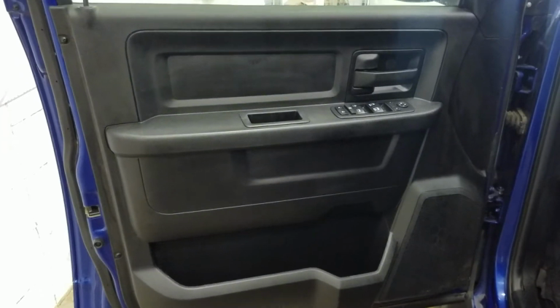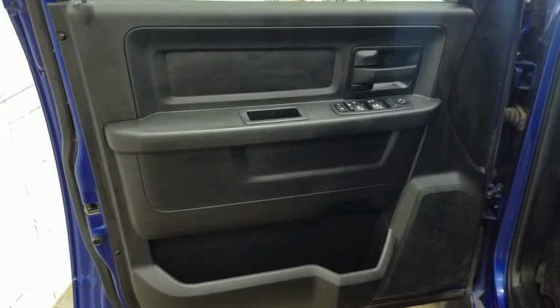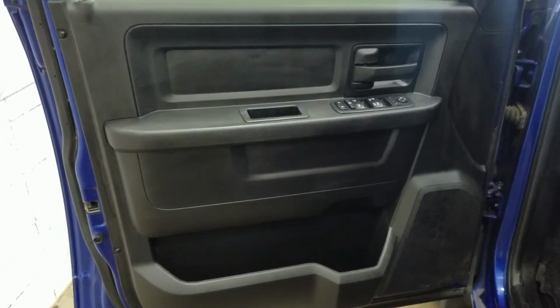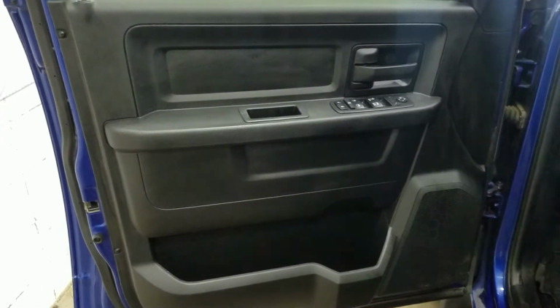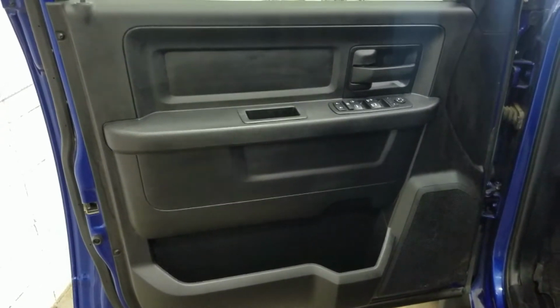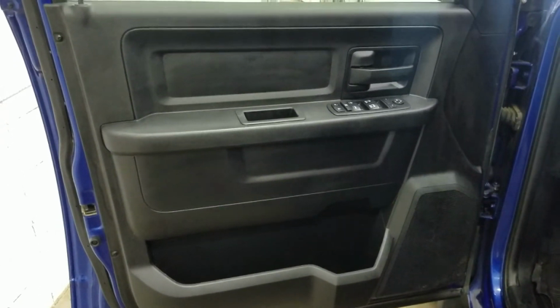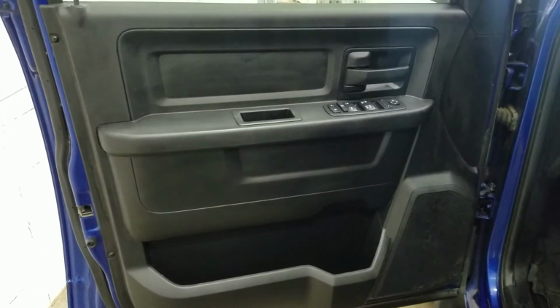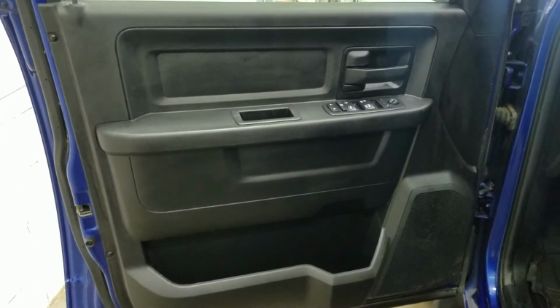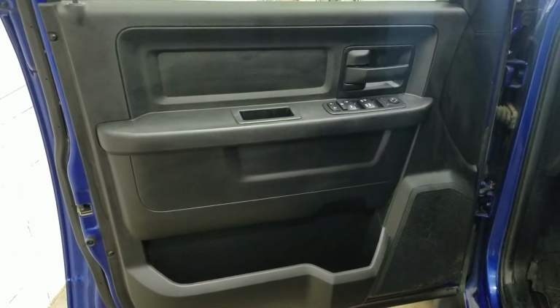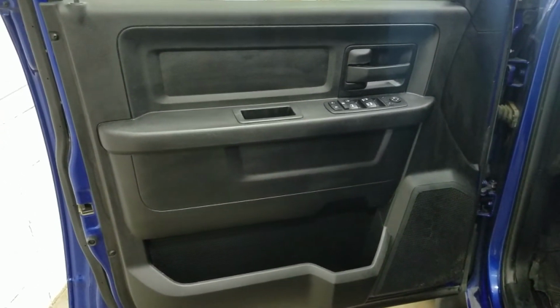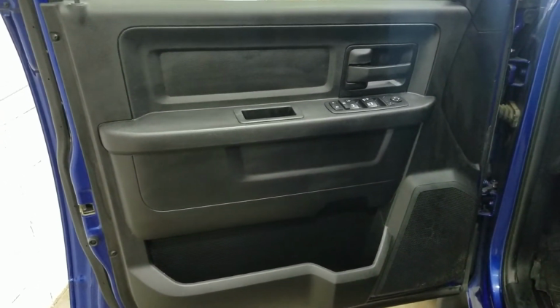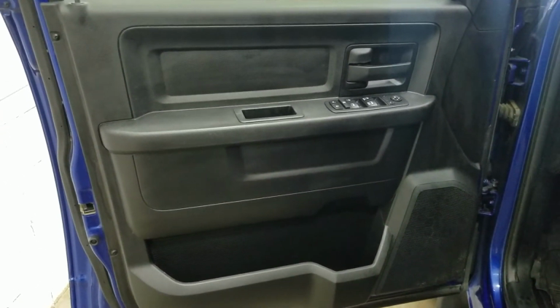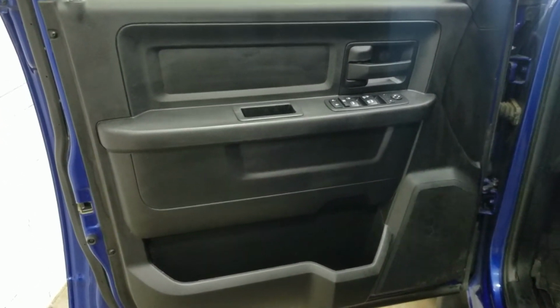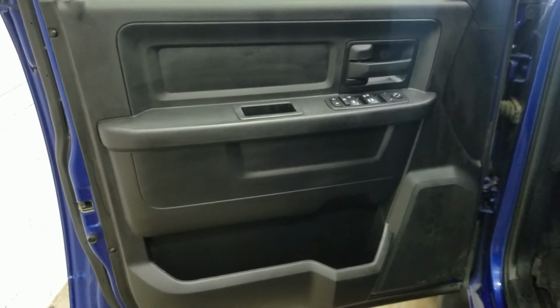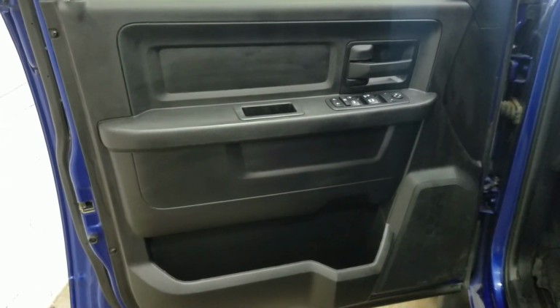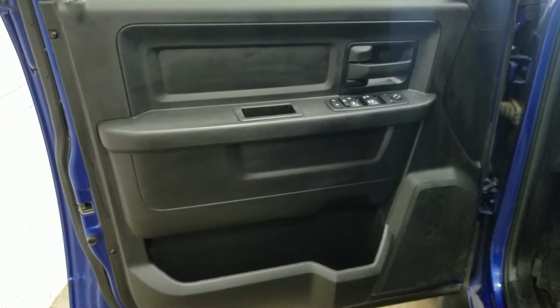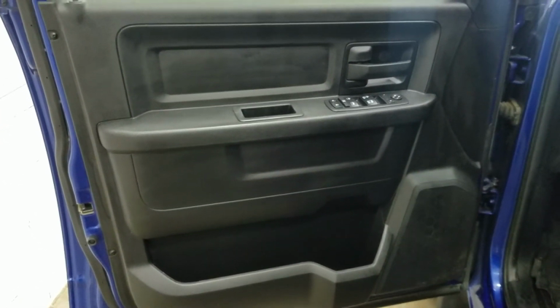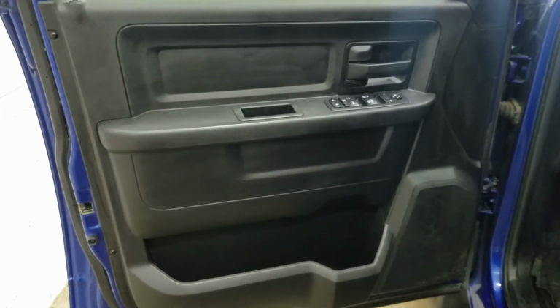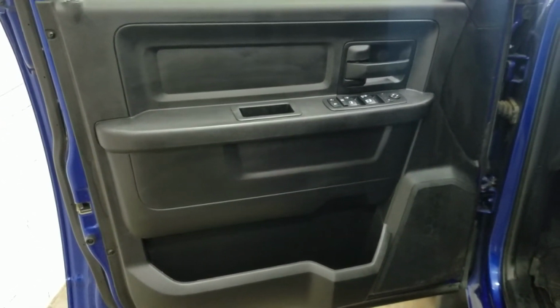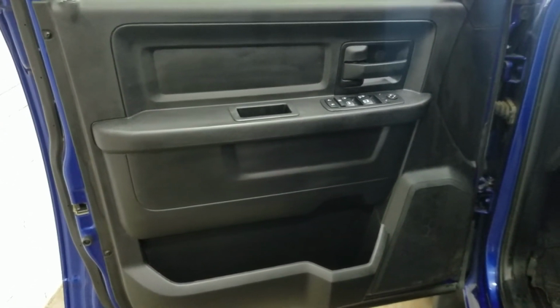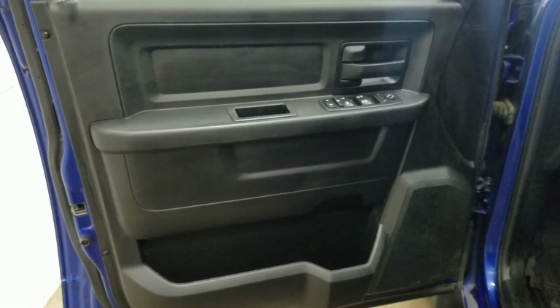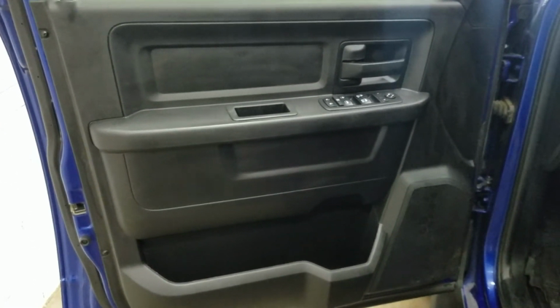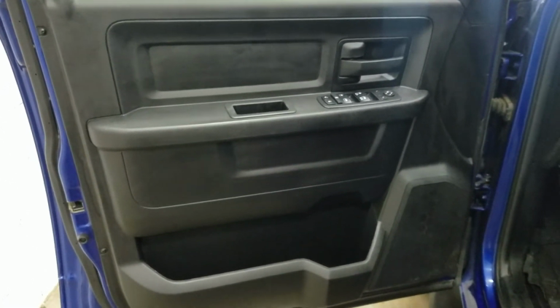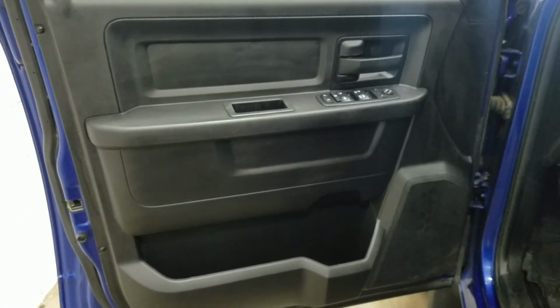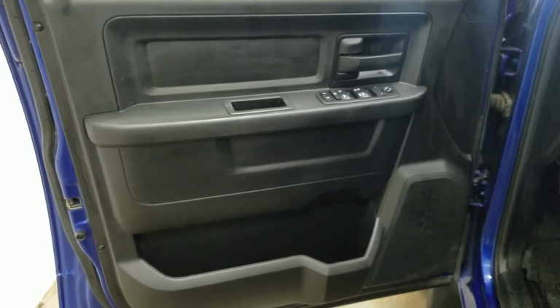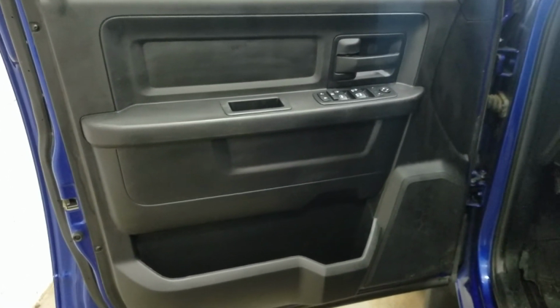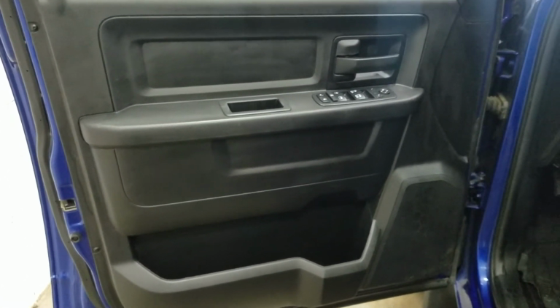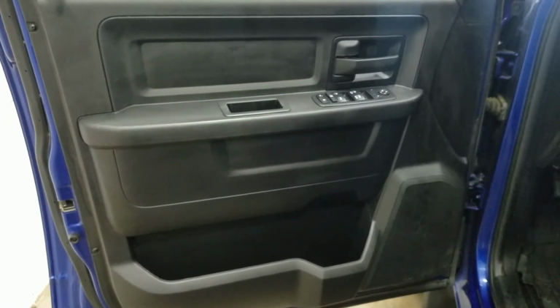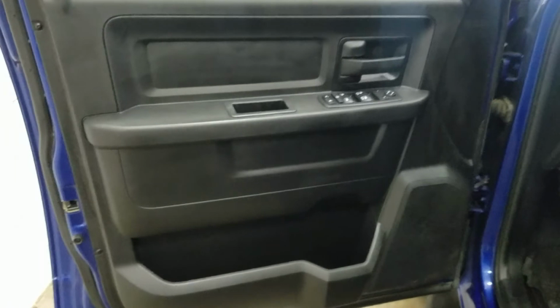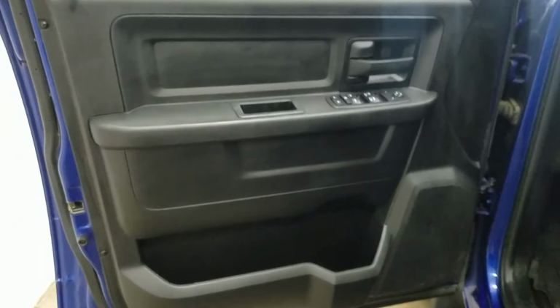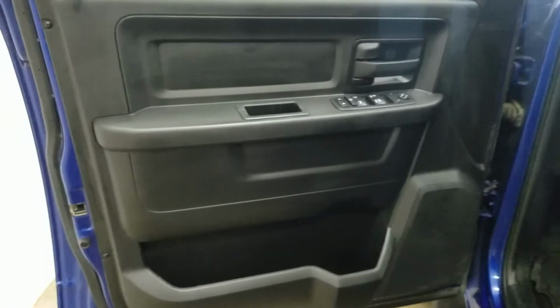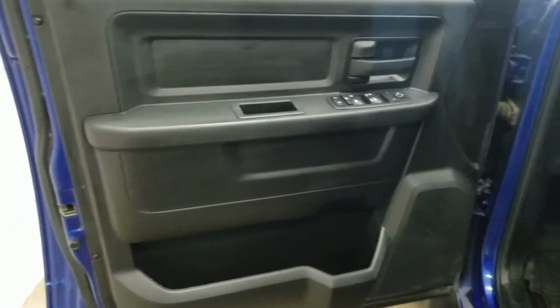At the interior we have driver-friendly features such as power locks, power windows, as well as mirror settings and lots of door storage.